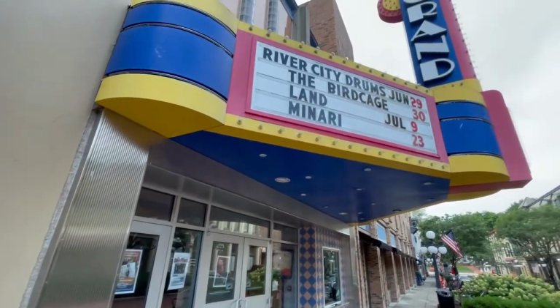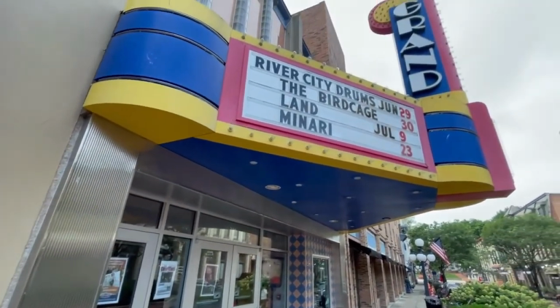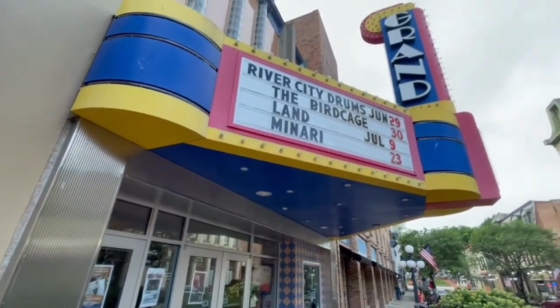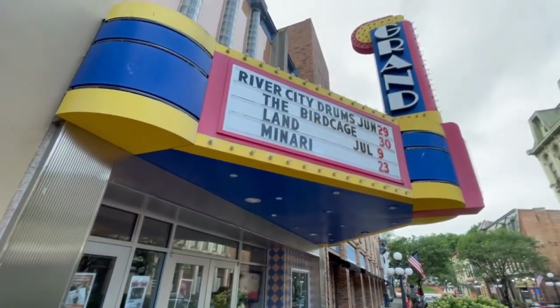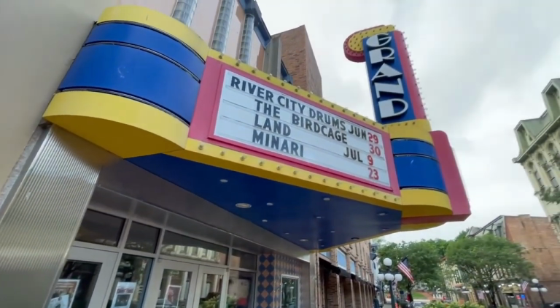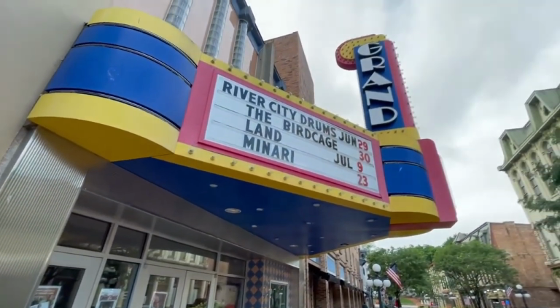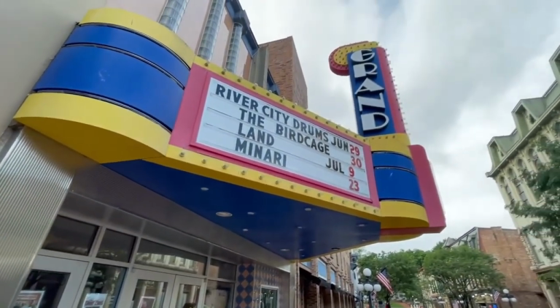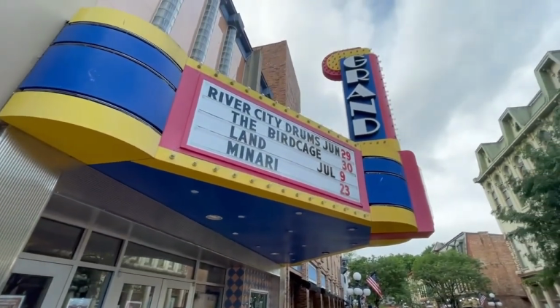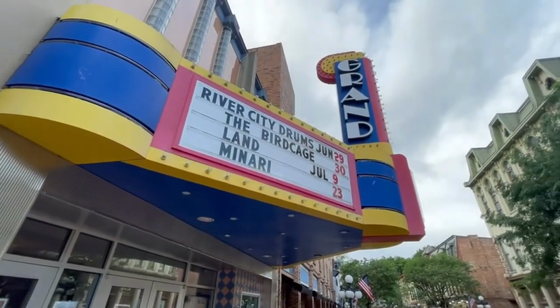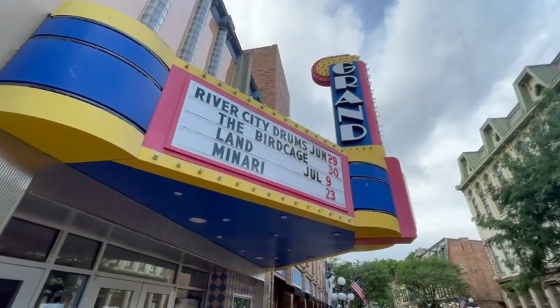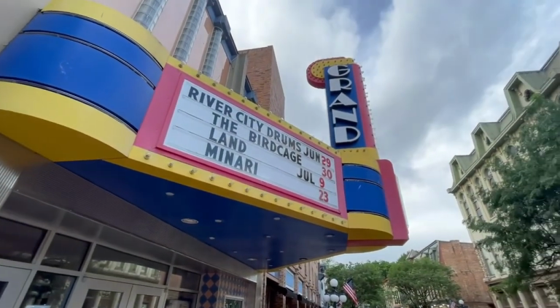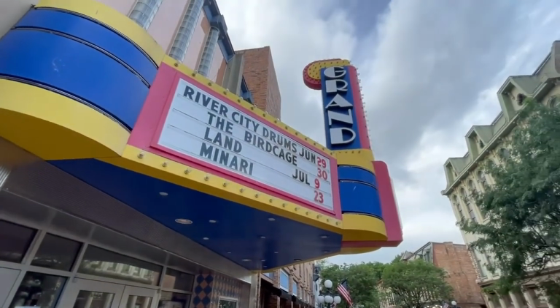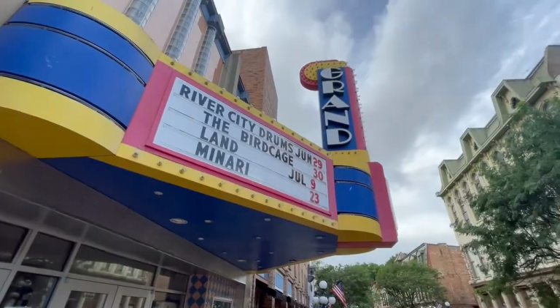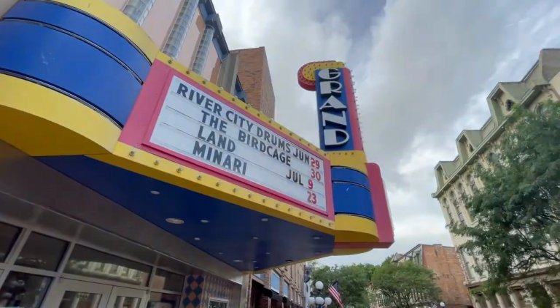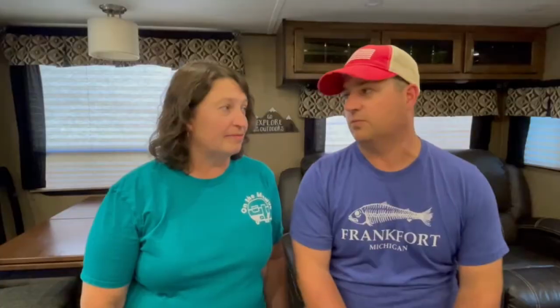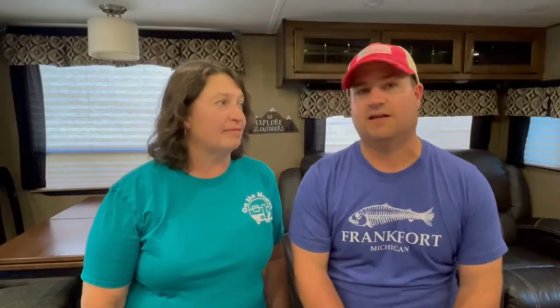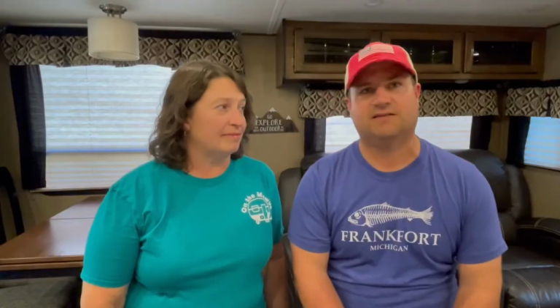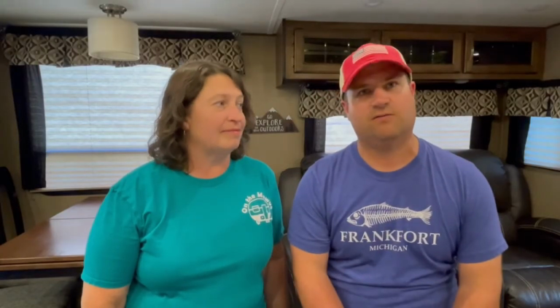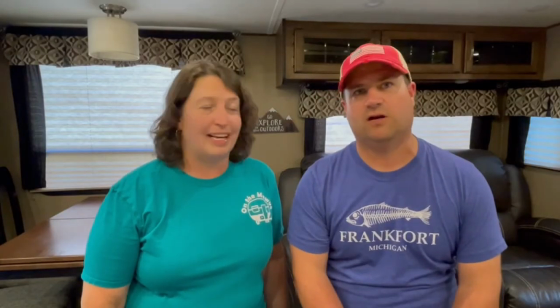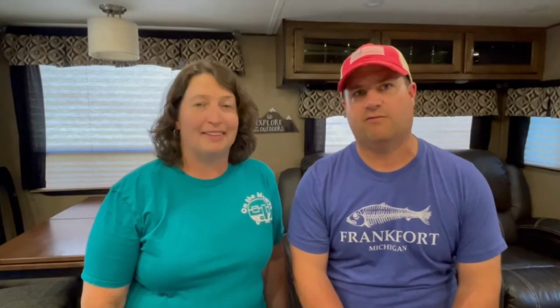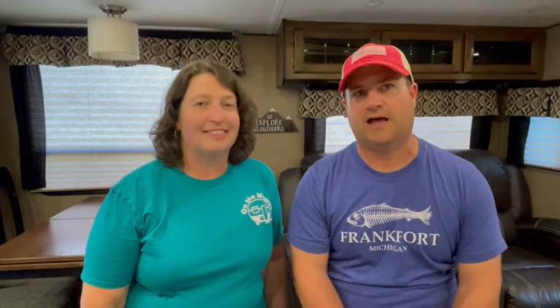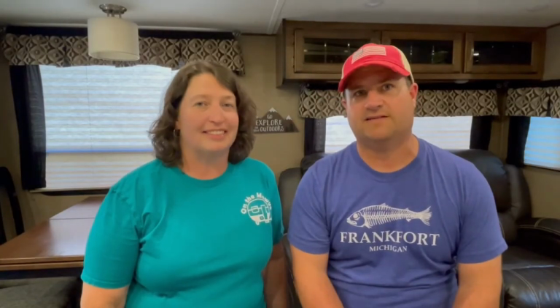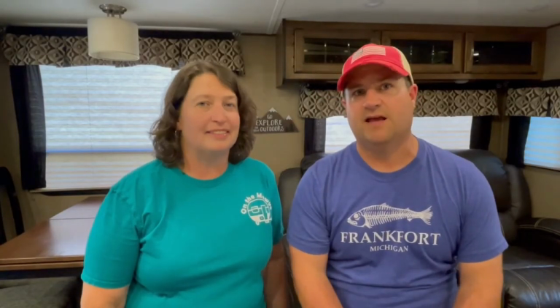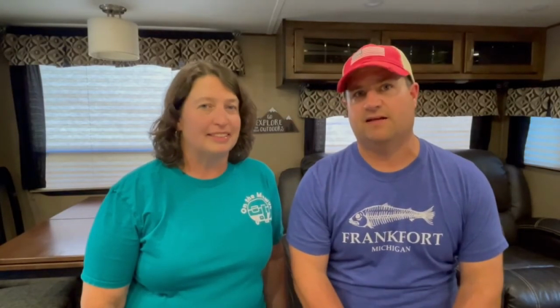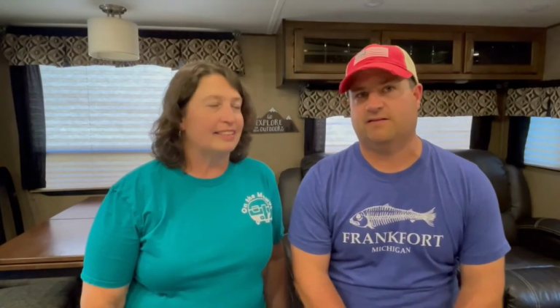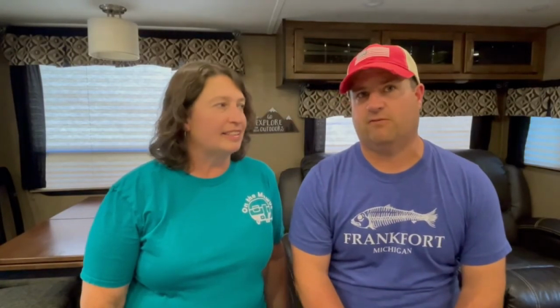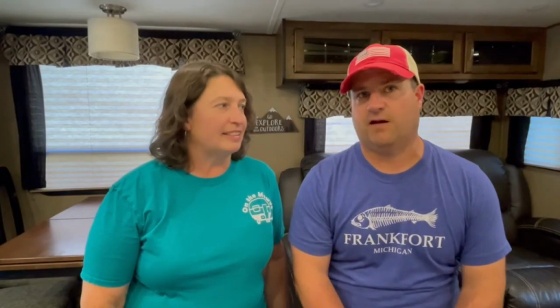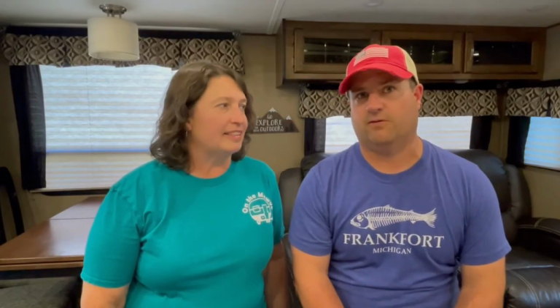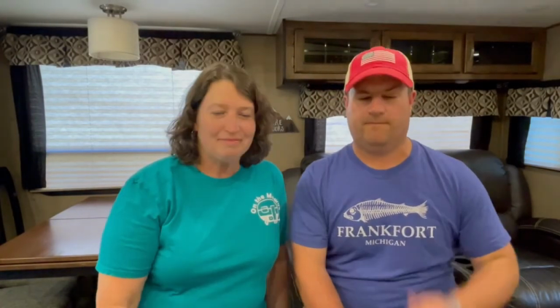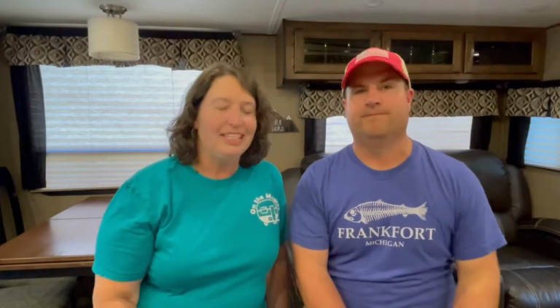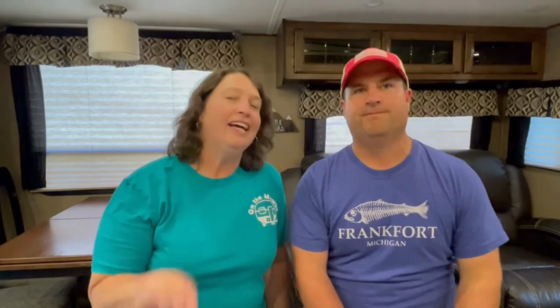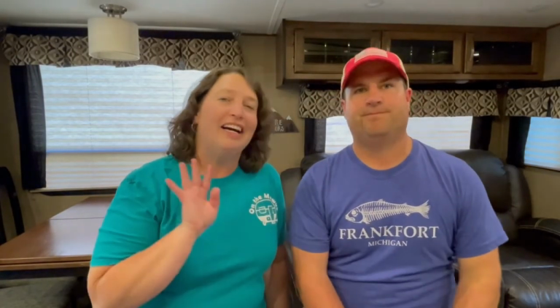It's a real artsy district, so those of you who really like that stuff are going to have a blast in downtown Frankfort.